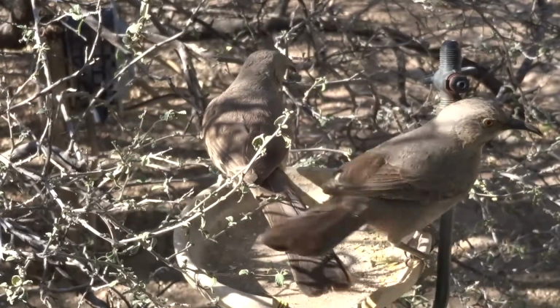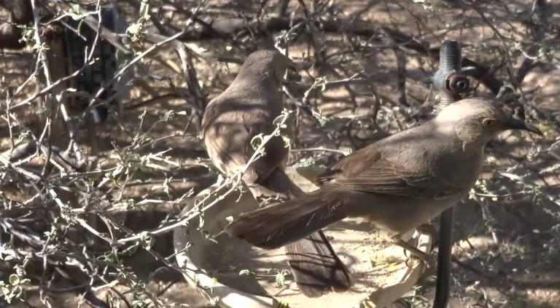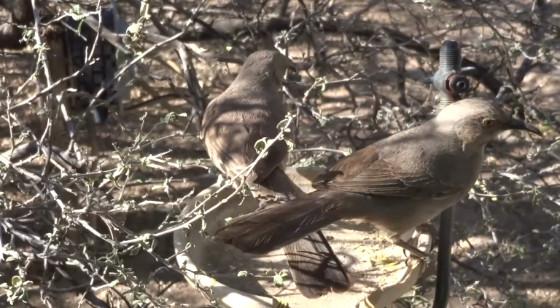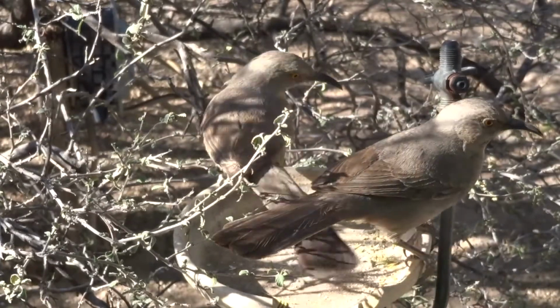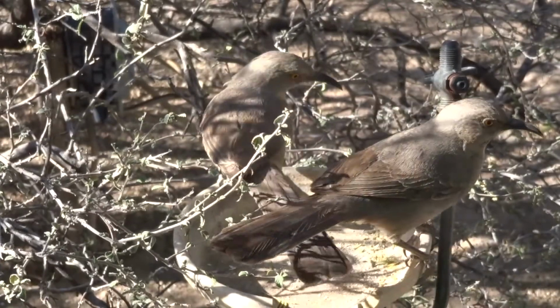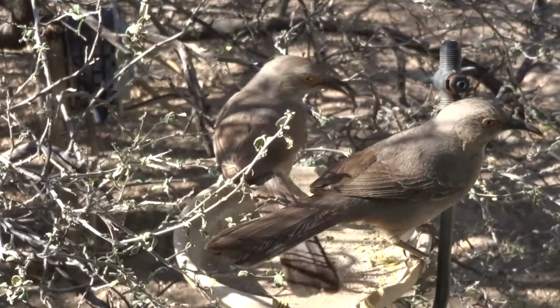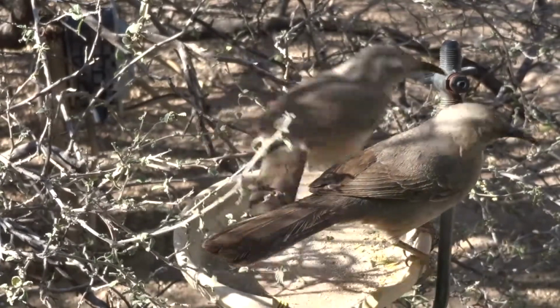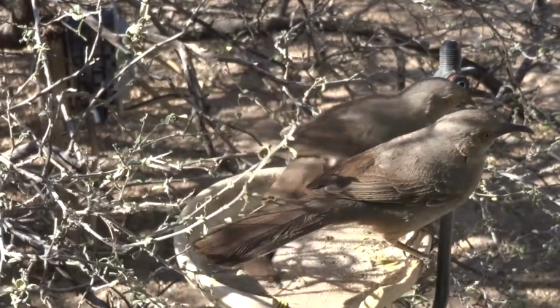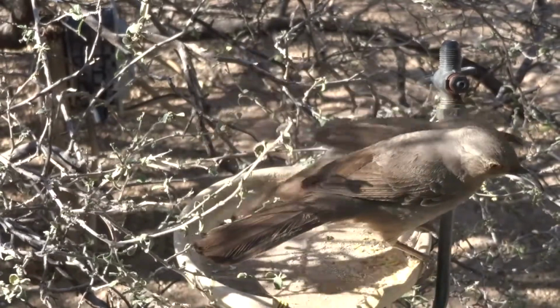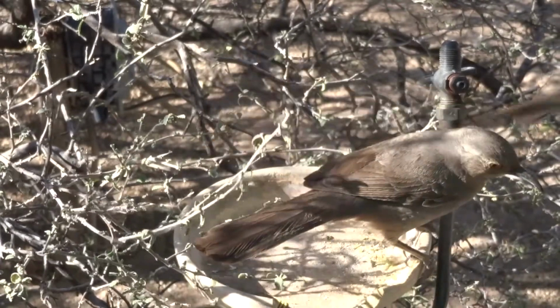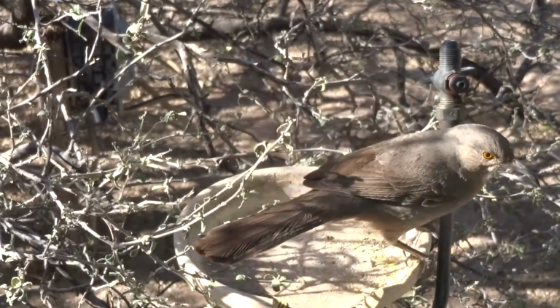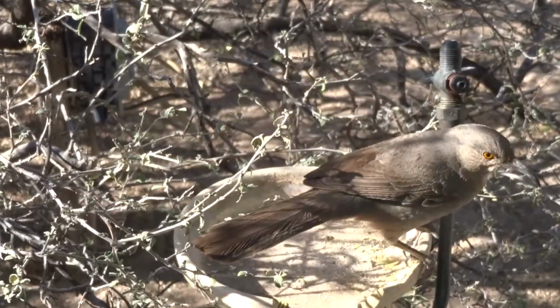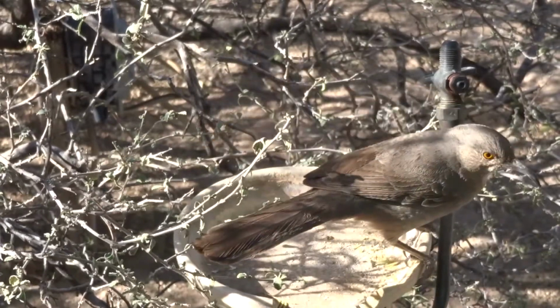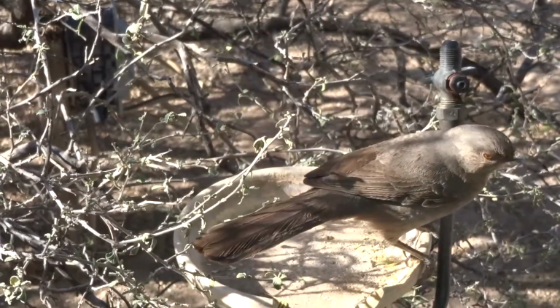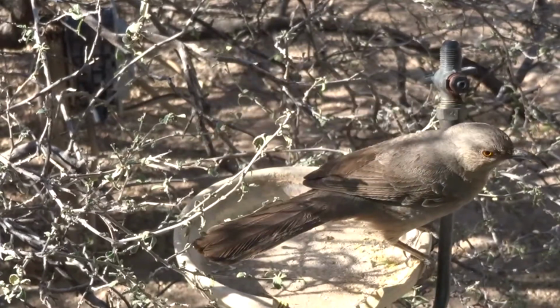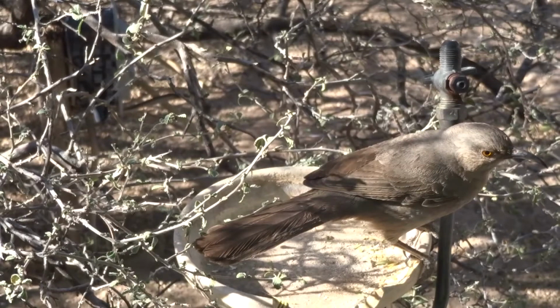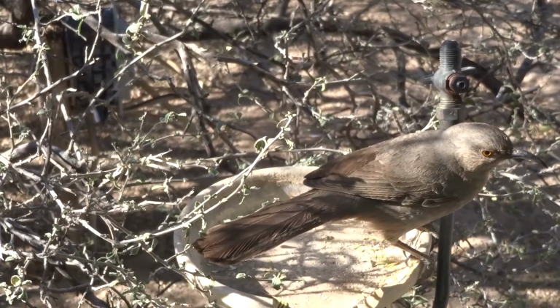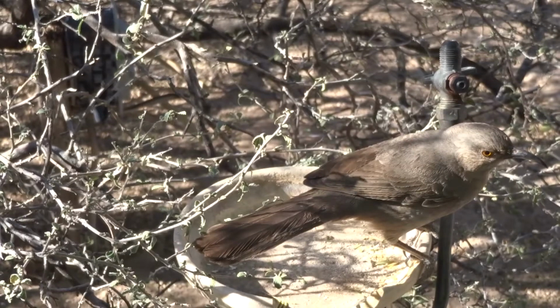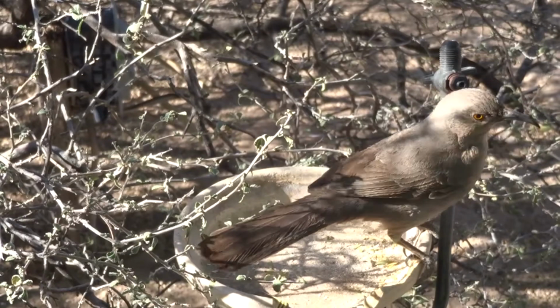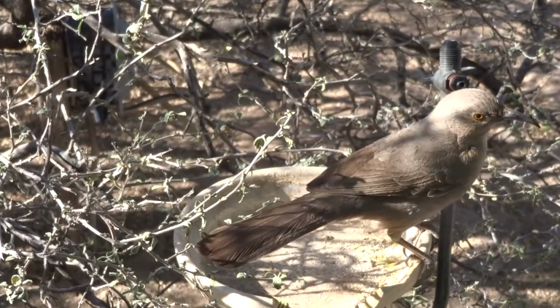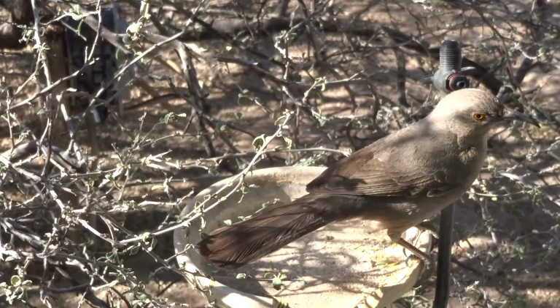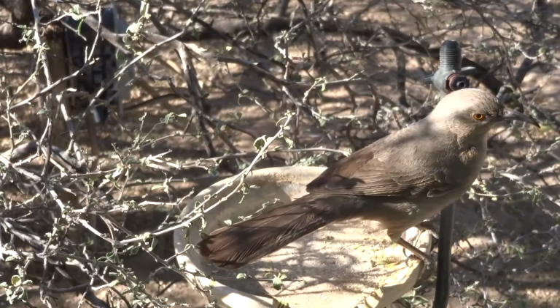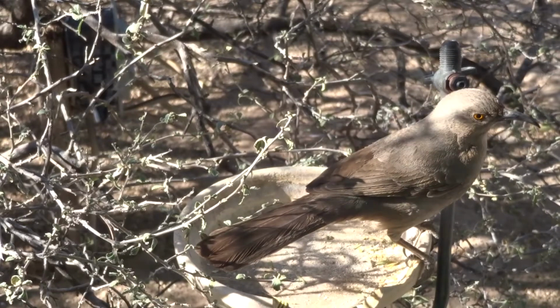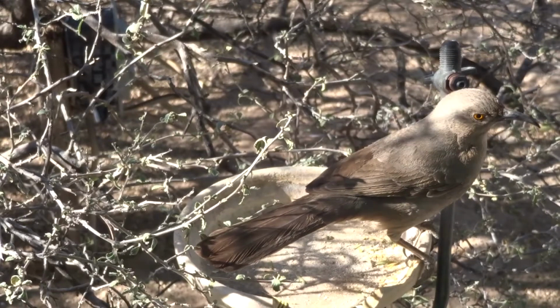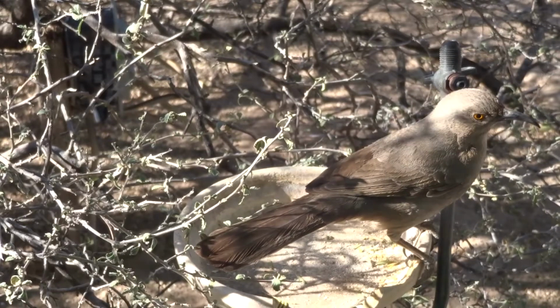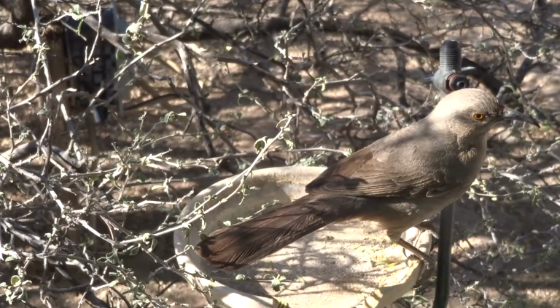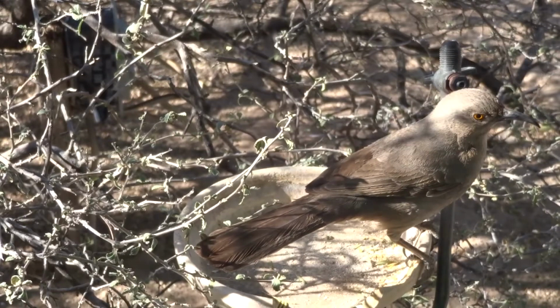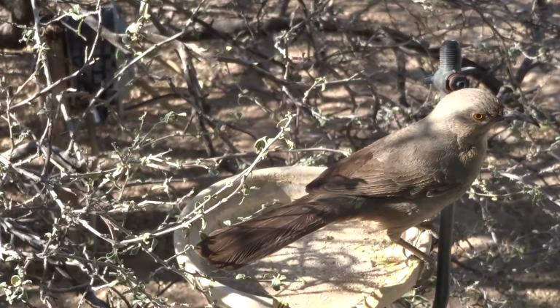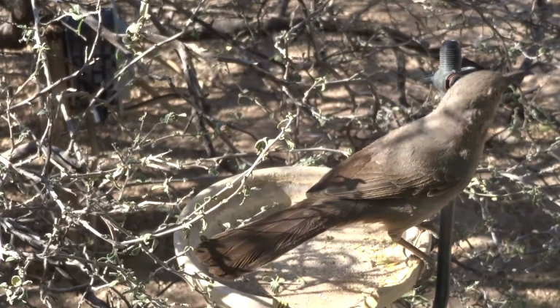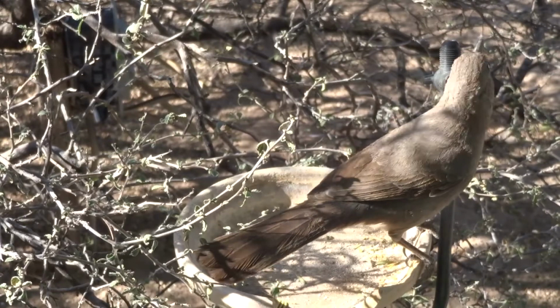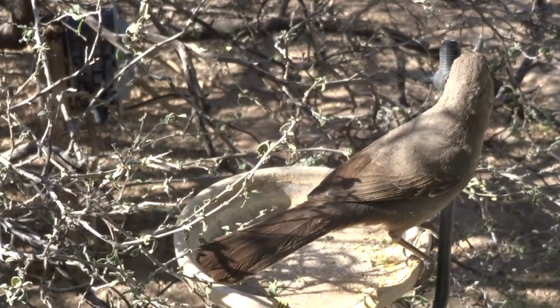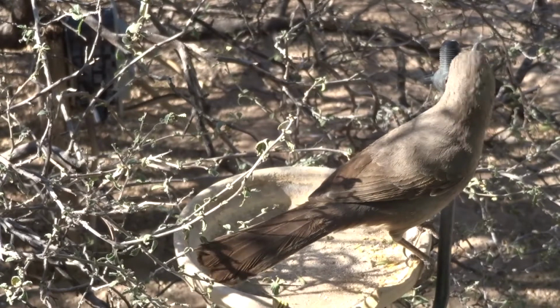My next video will be of the nest itself to see the feeding operation. Very fun.